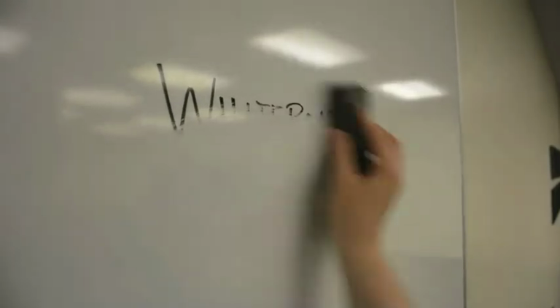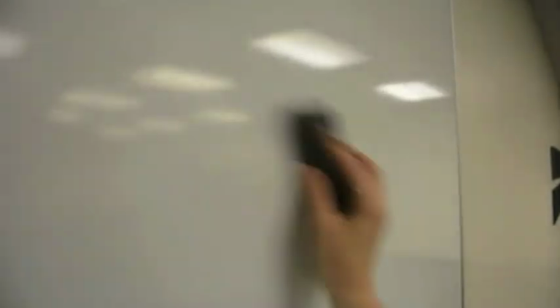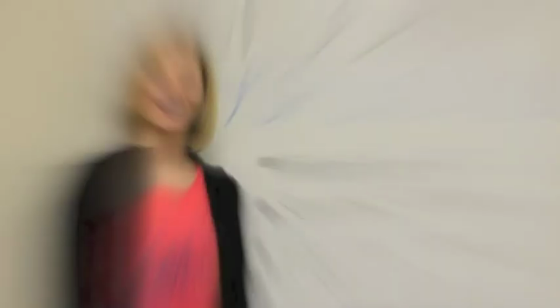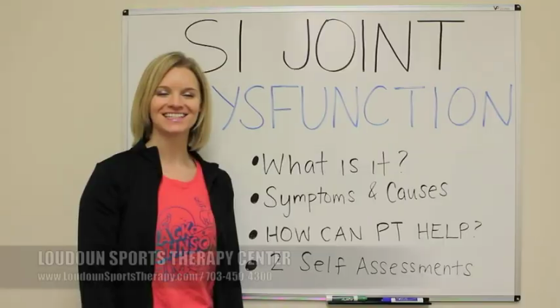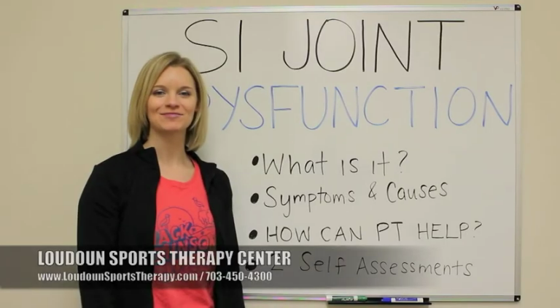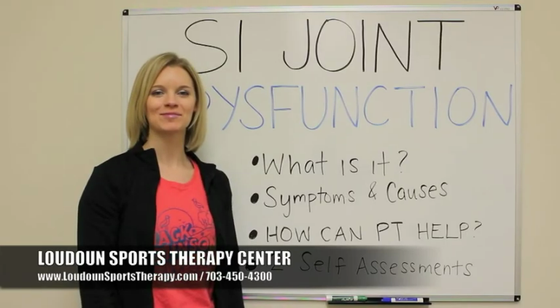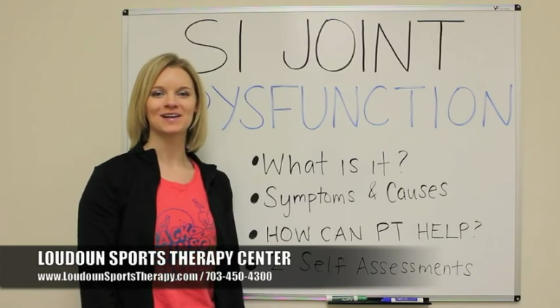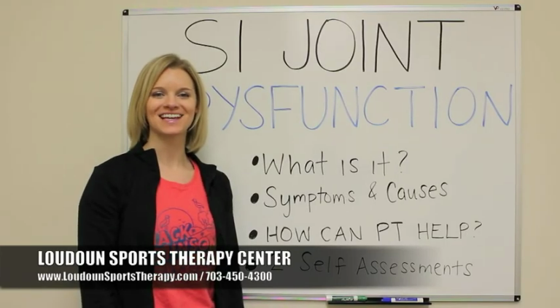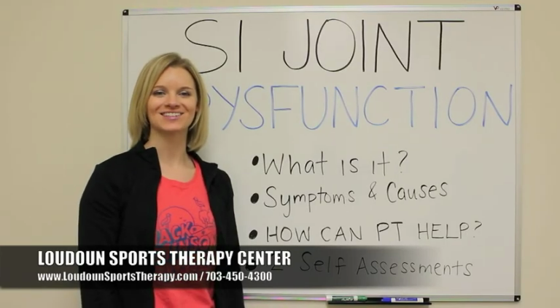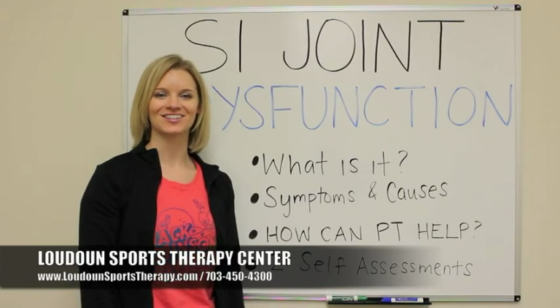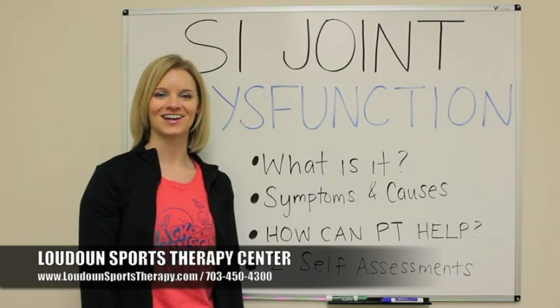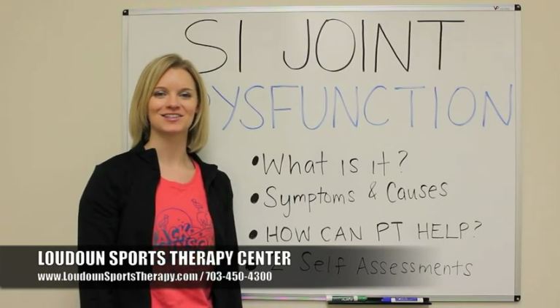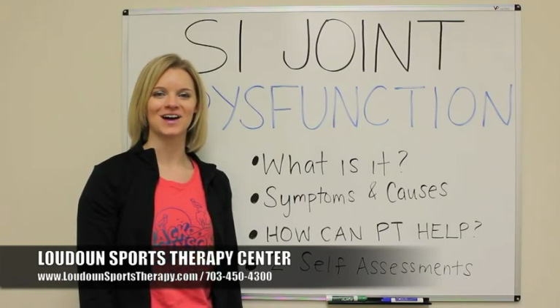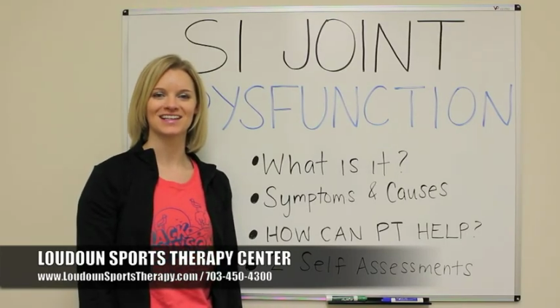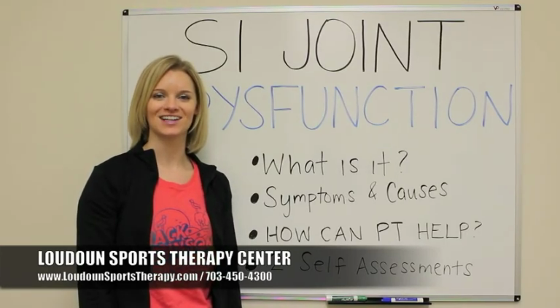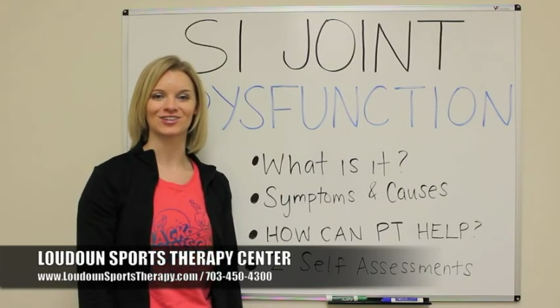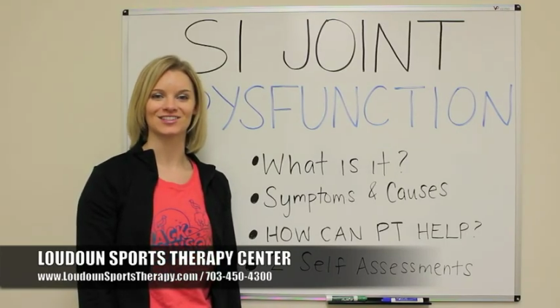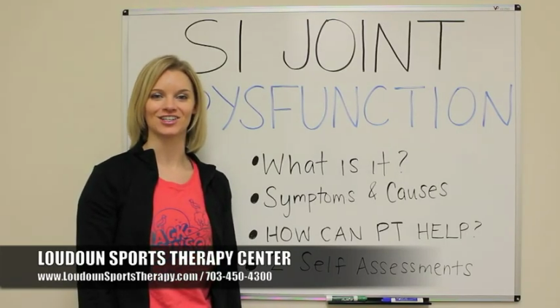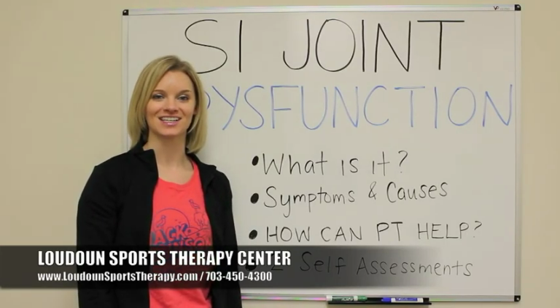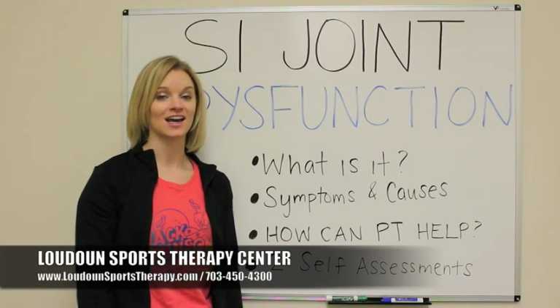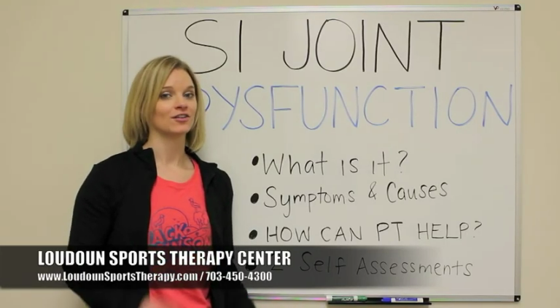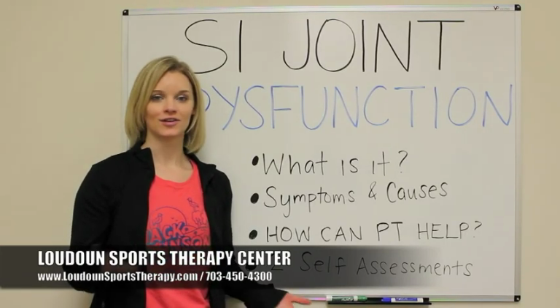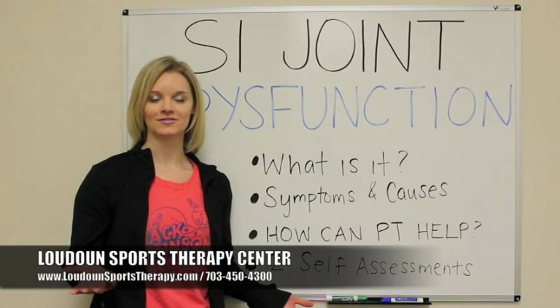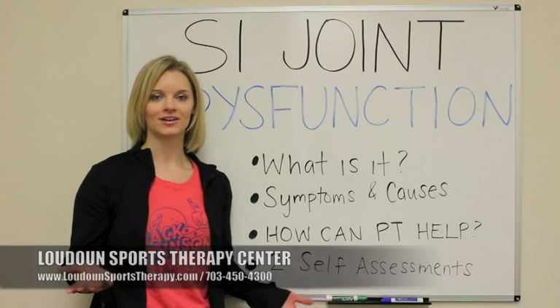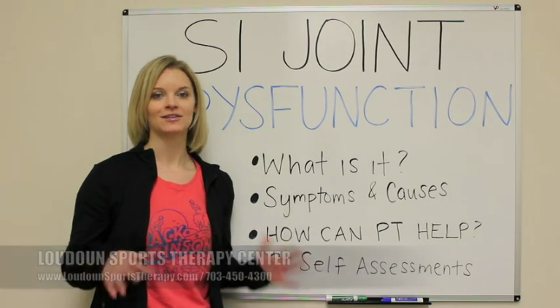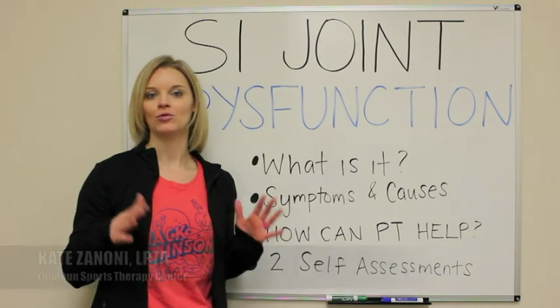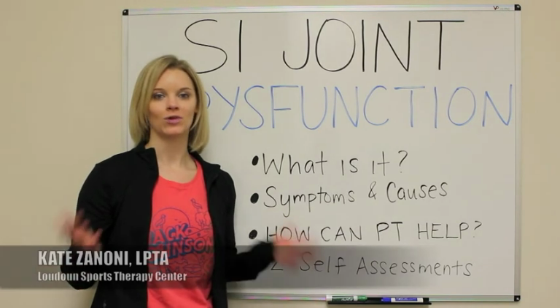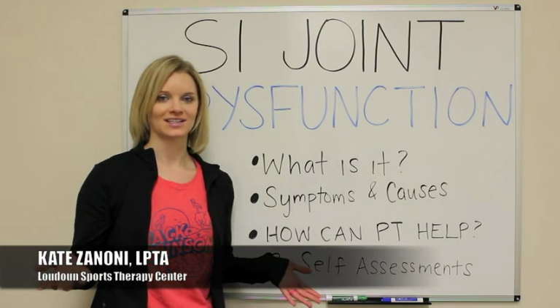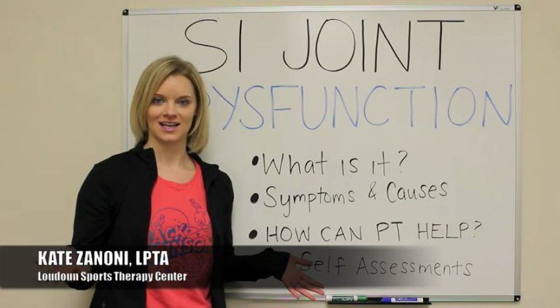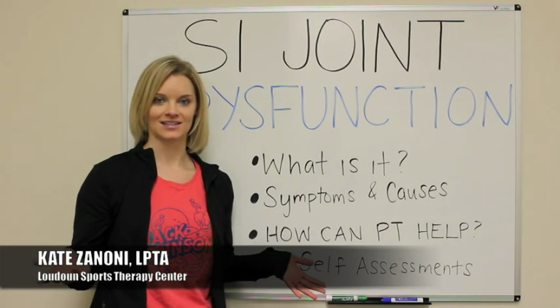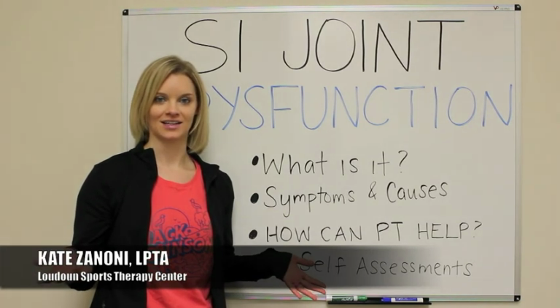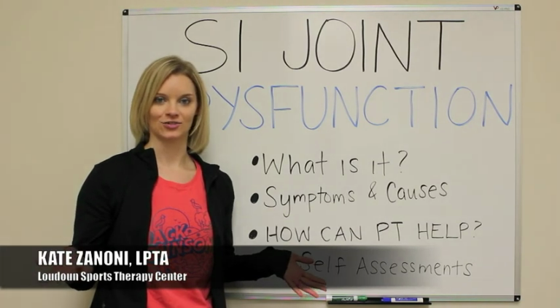On today's Waveboard Wednesday, I want to talk to you guys about SI joint dysfunction. First of all, what is the SI joint?